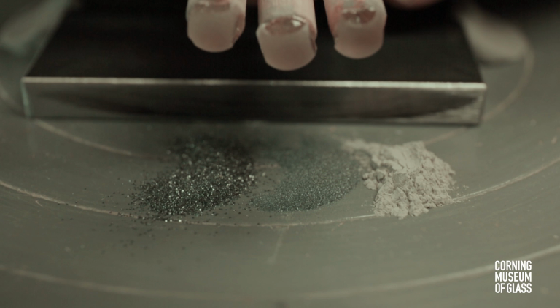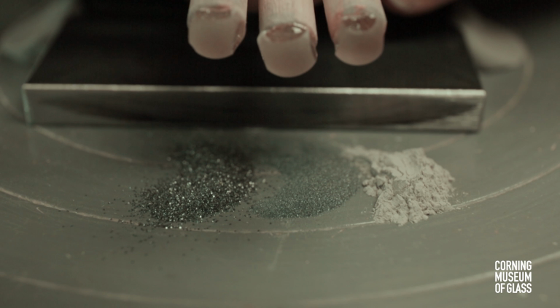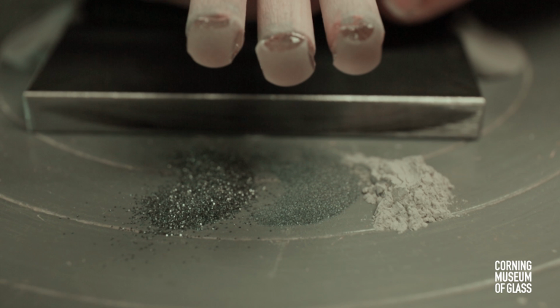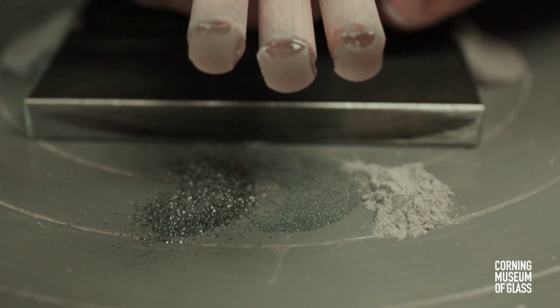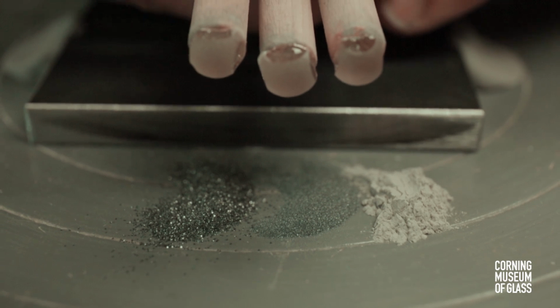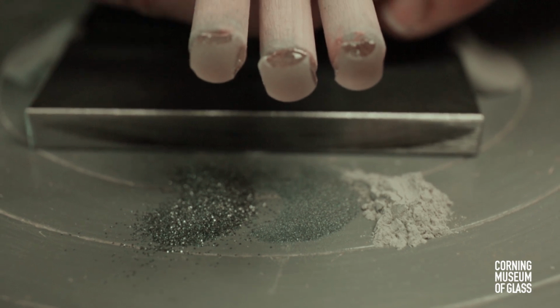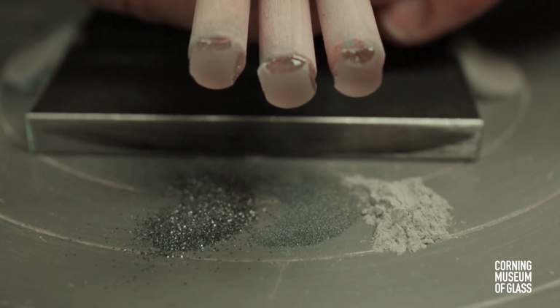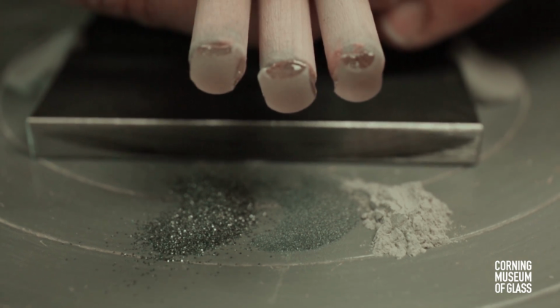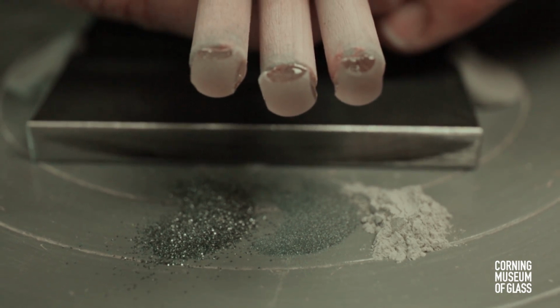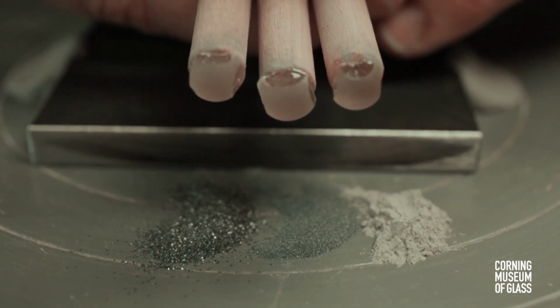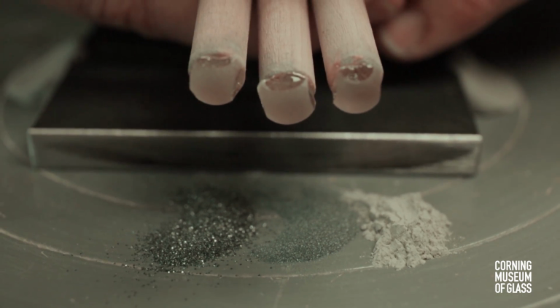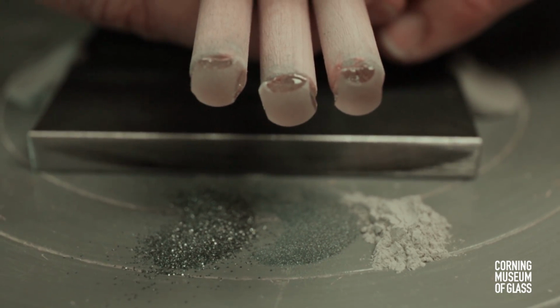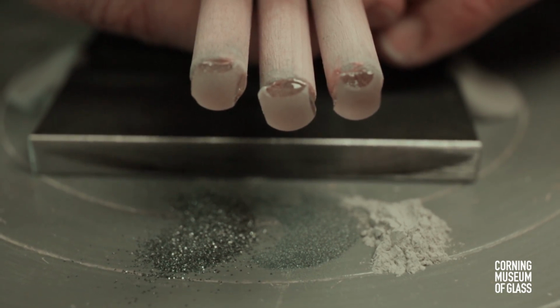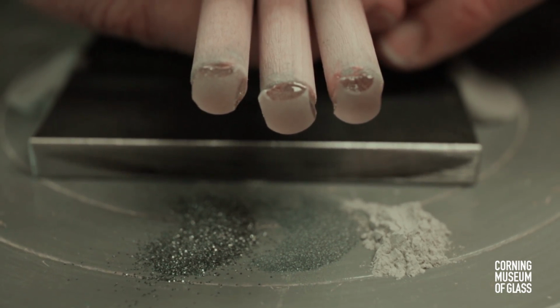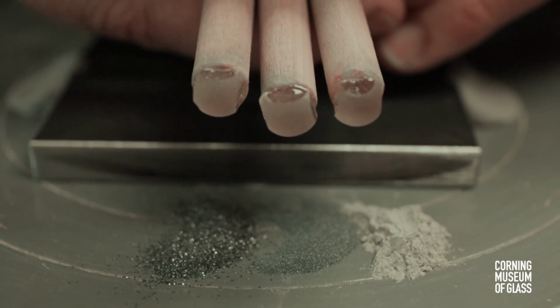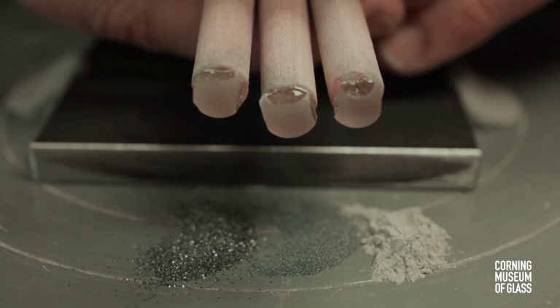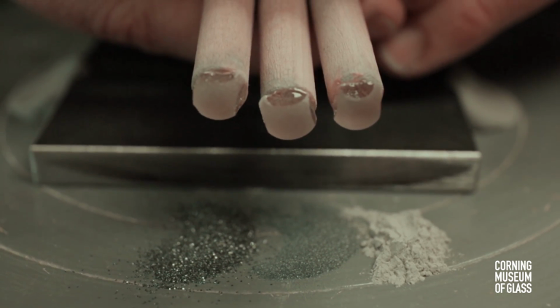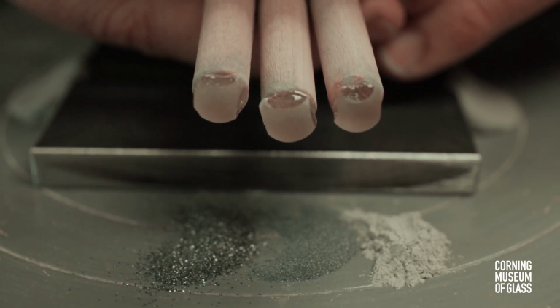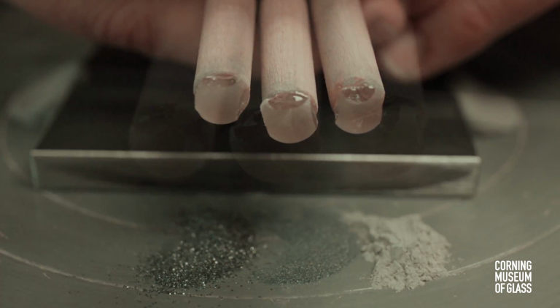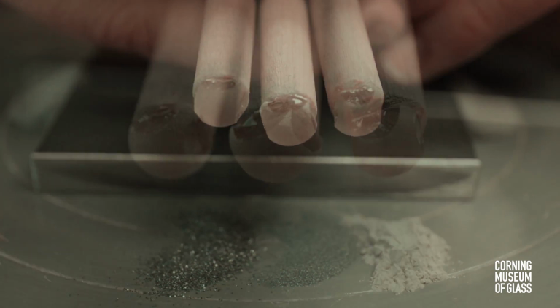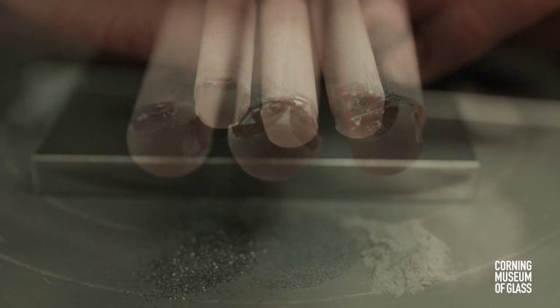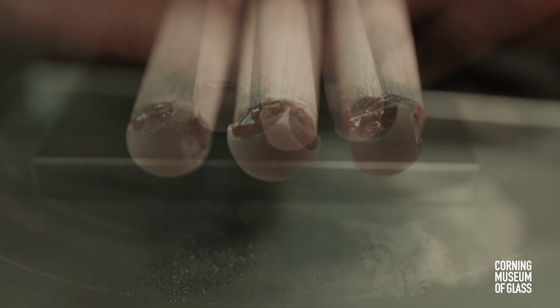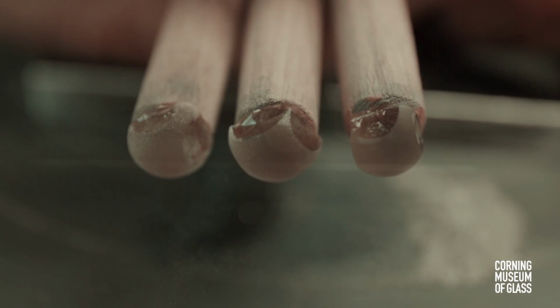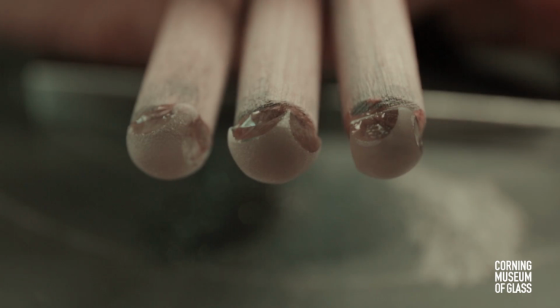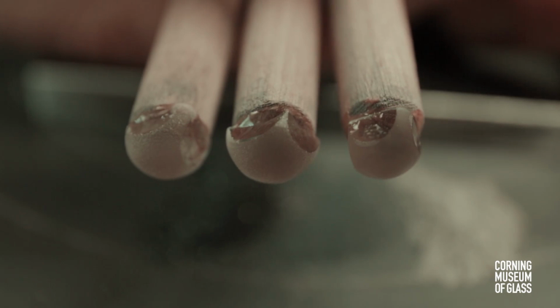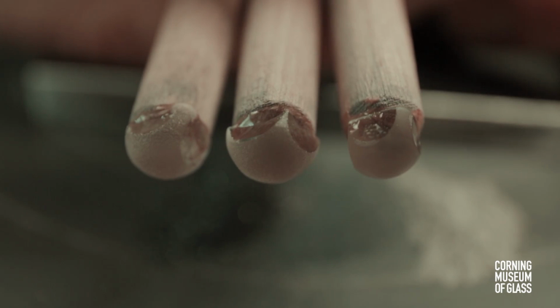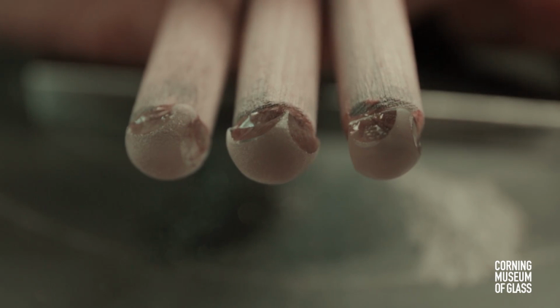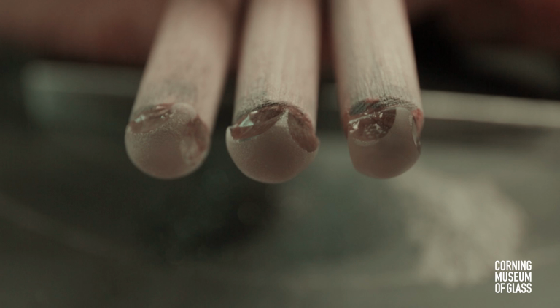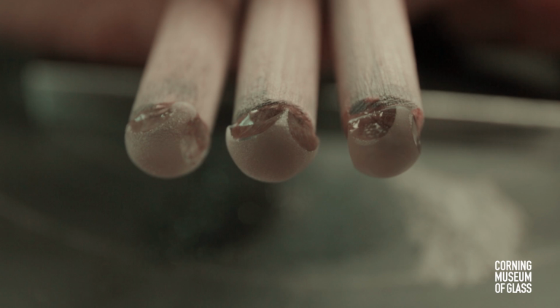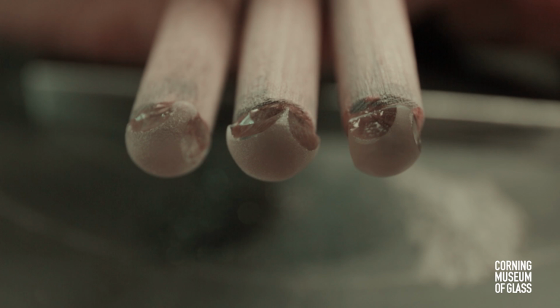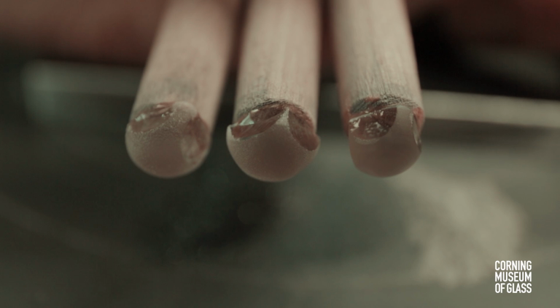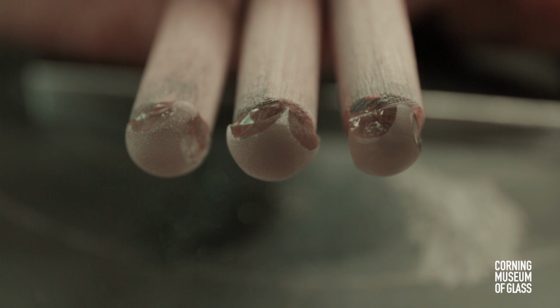Most of Van Leeuwenhoek's surviving lenses are double convex, ground and polished on both sides.